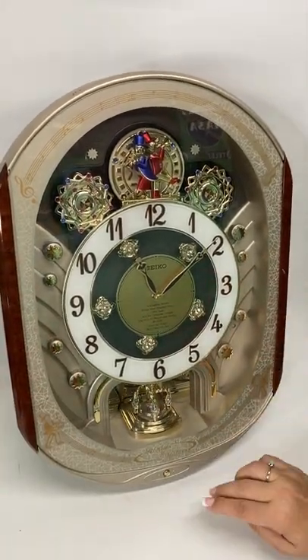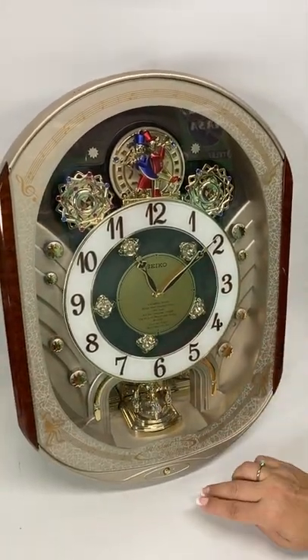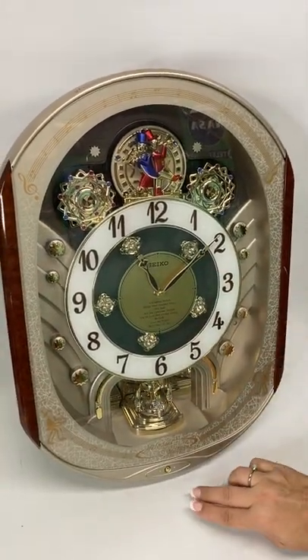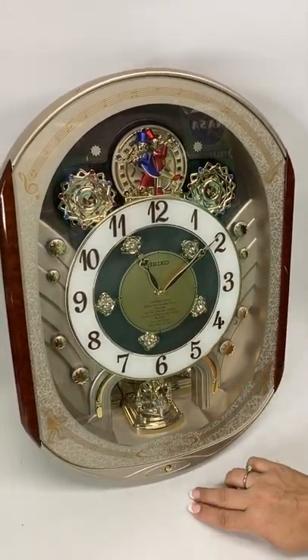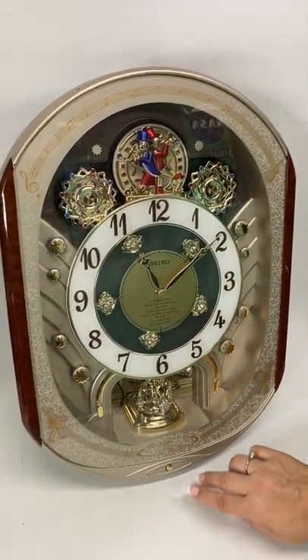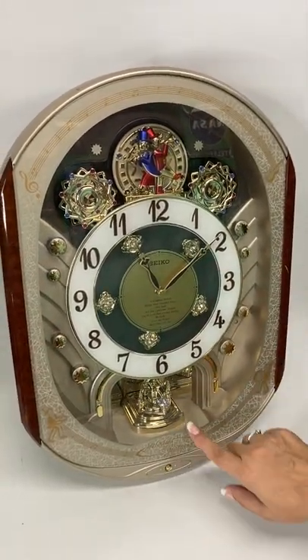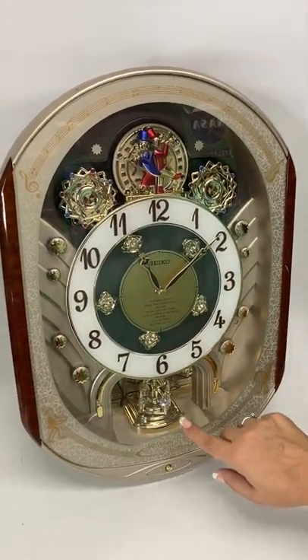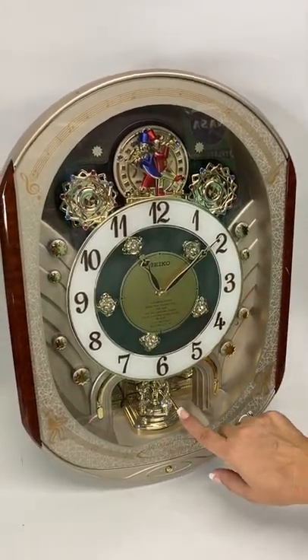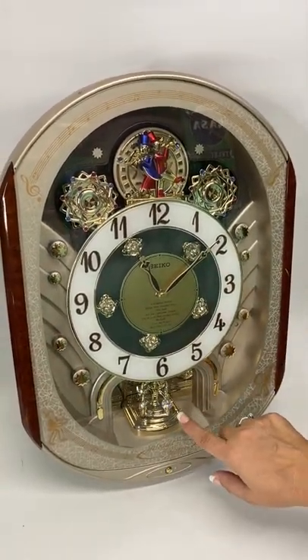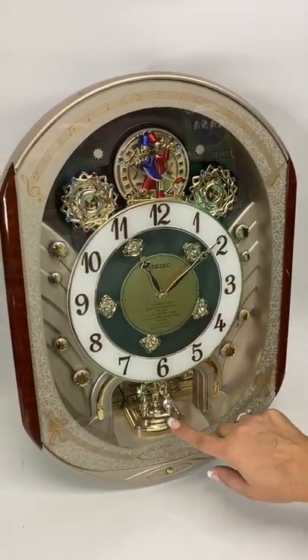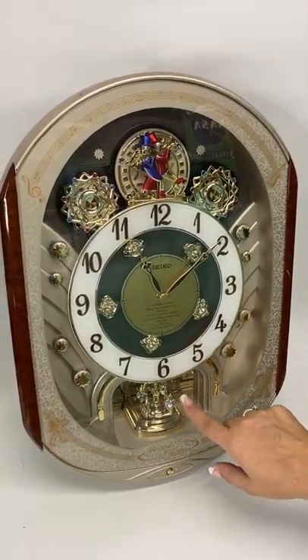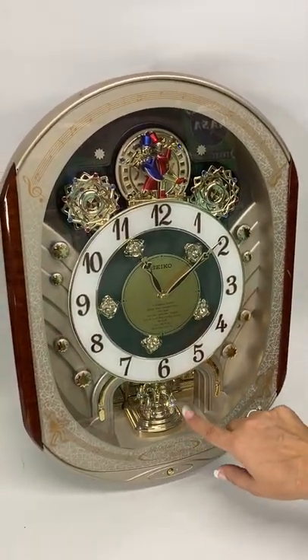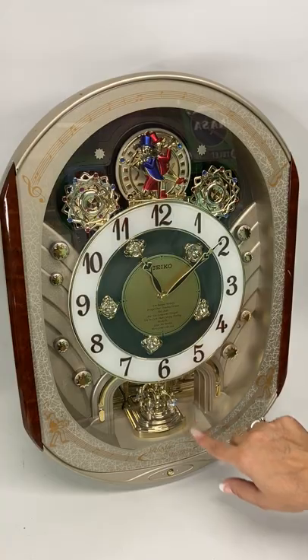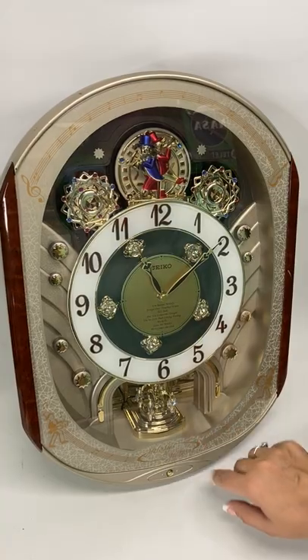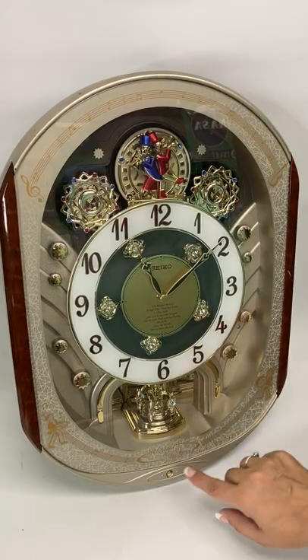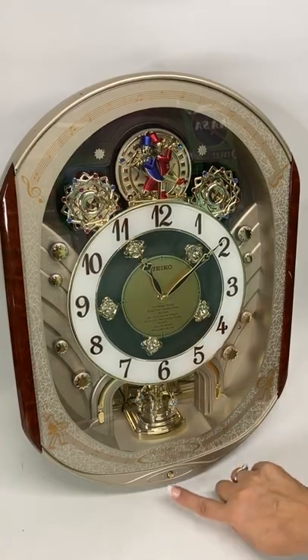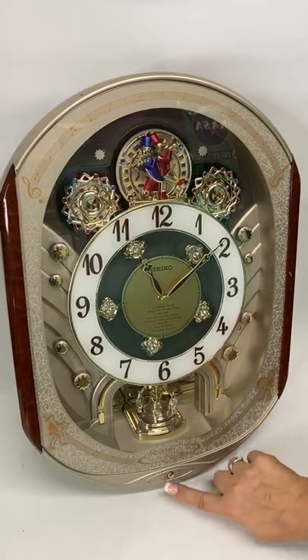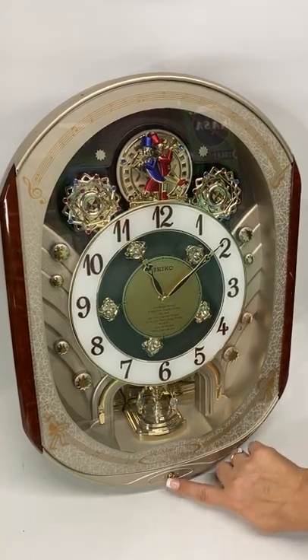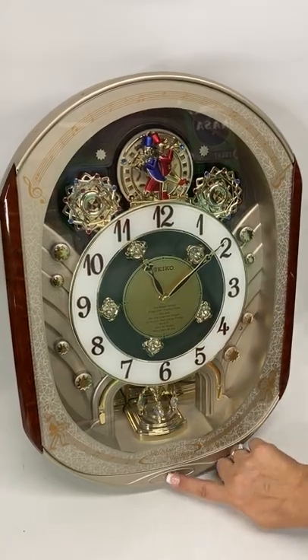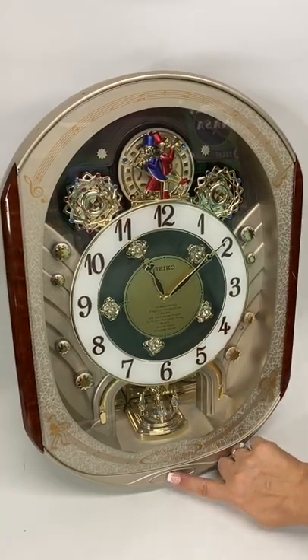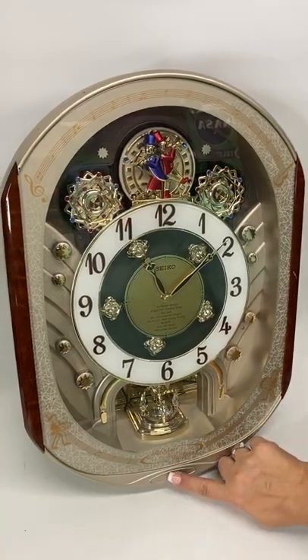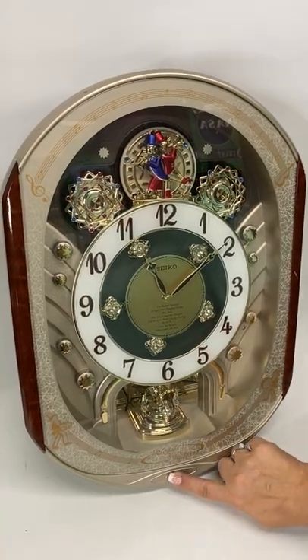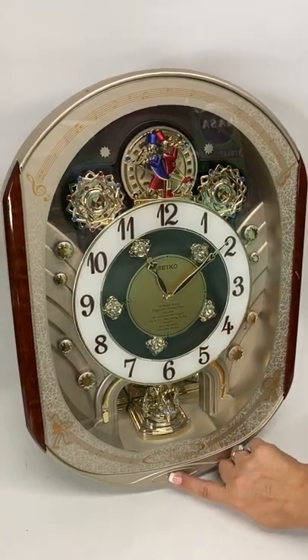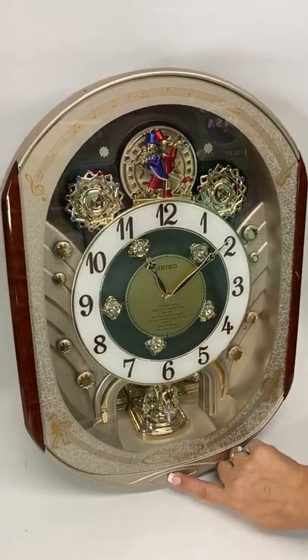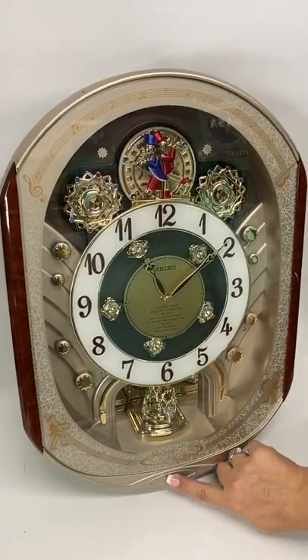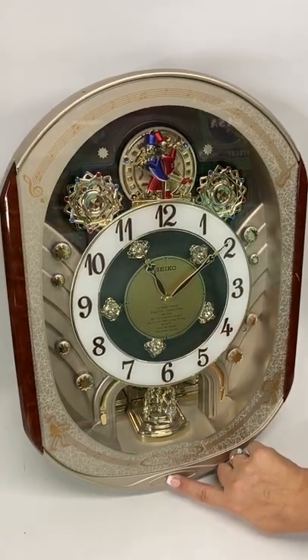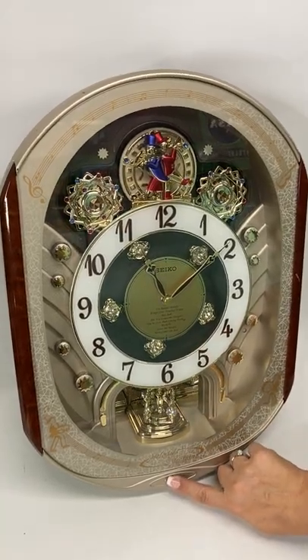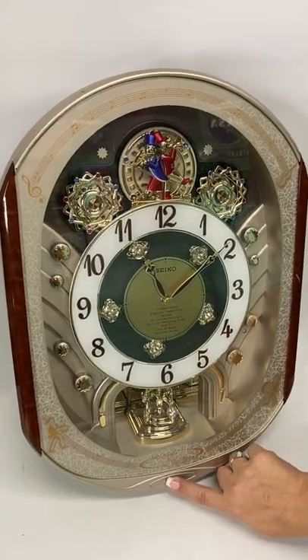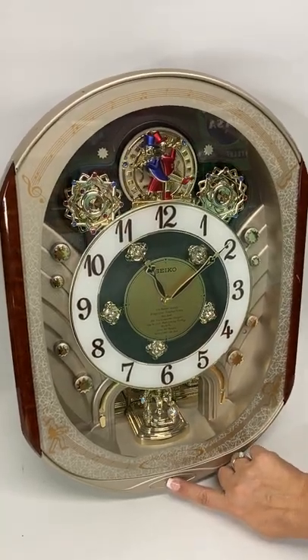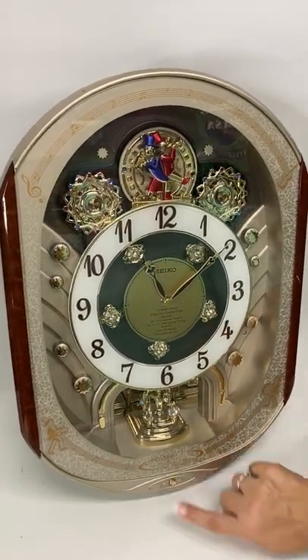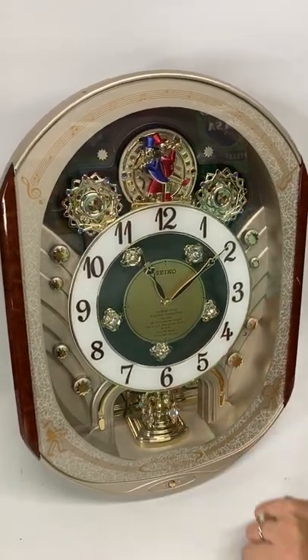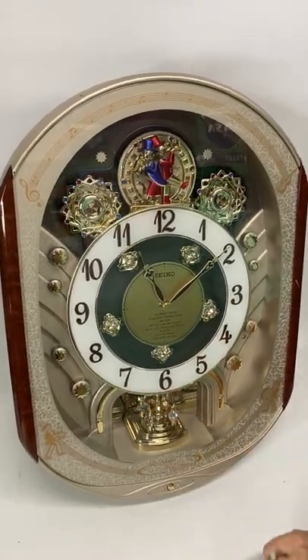And you'll see this is even turning when the music isn't playing. Very bling.